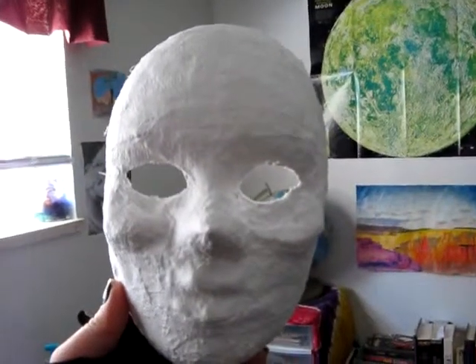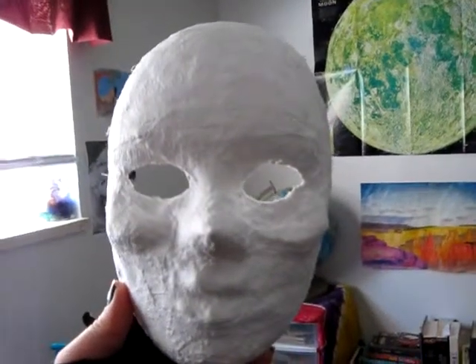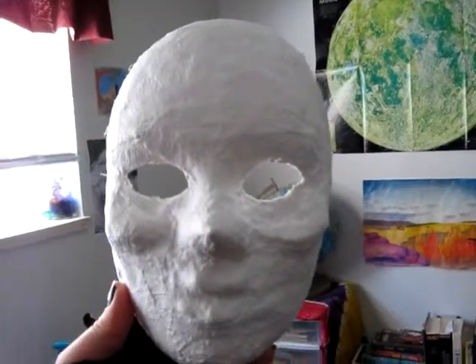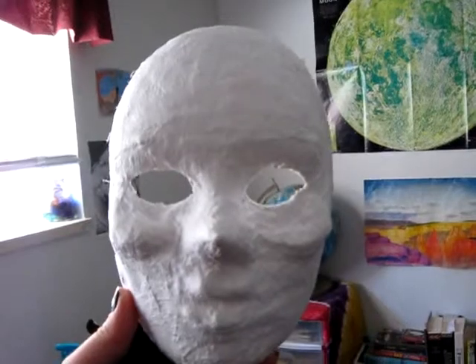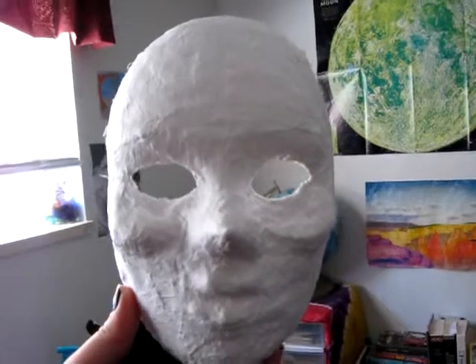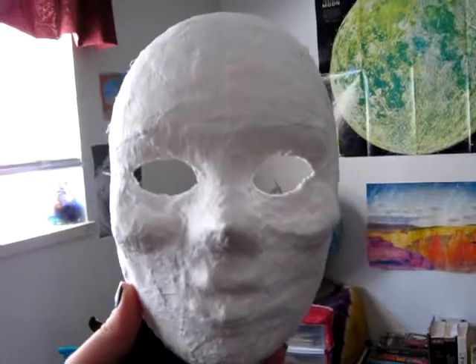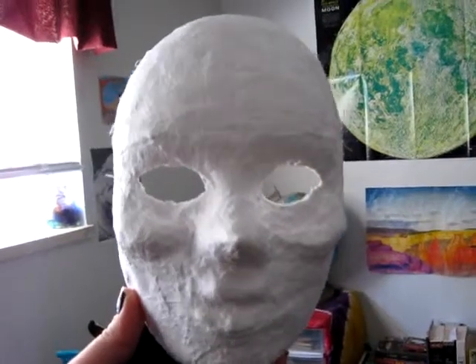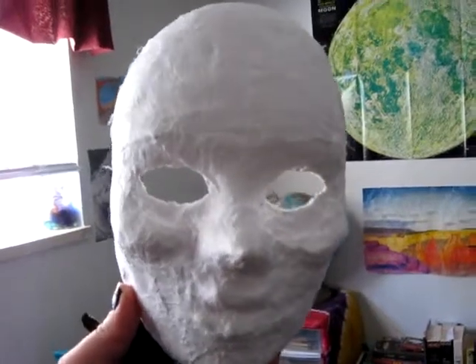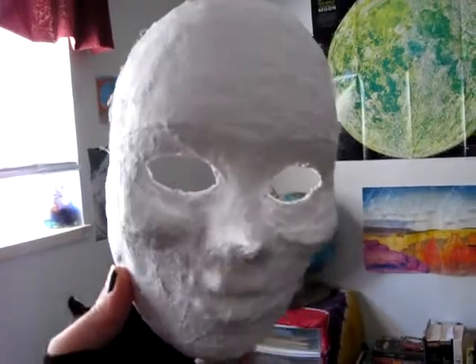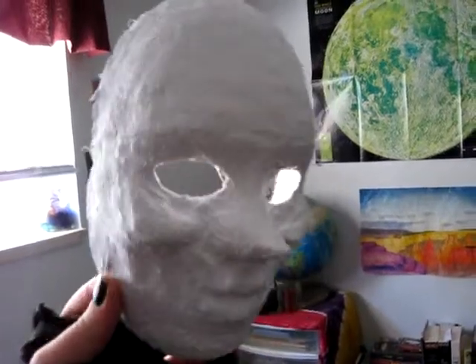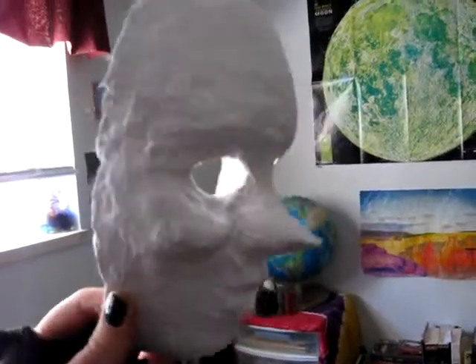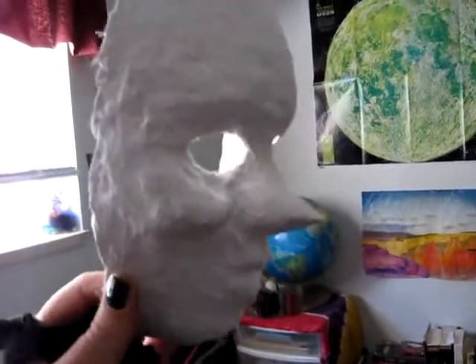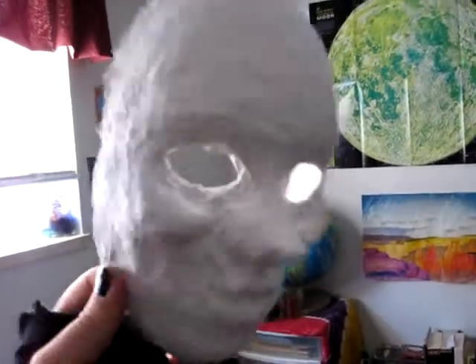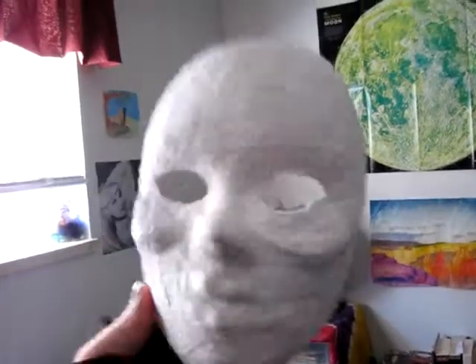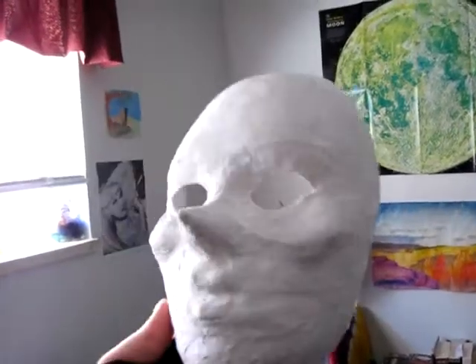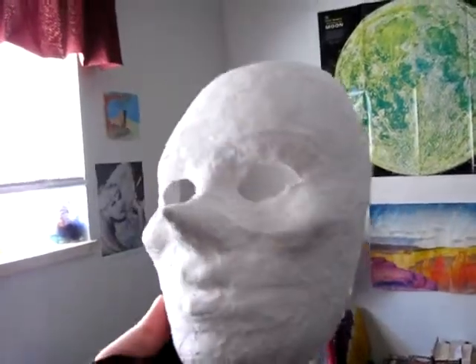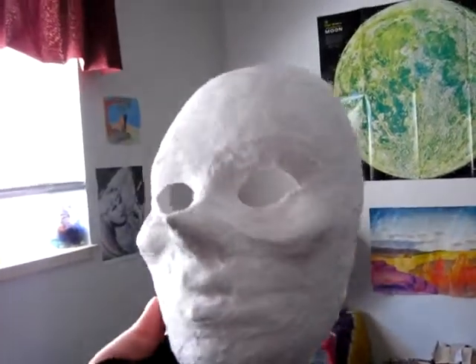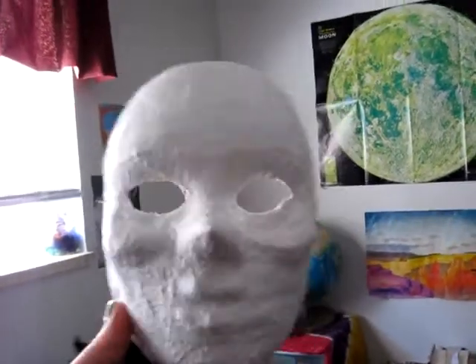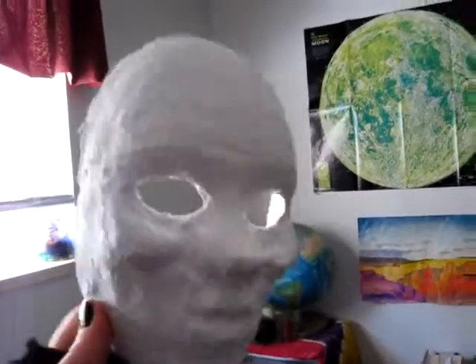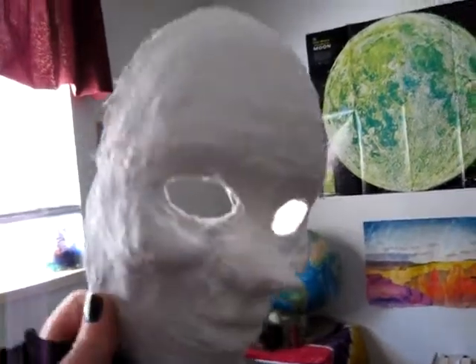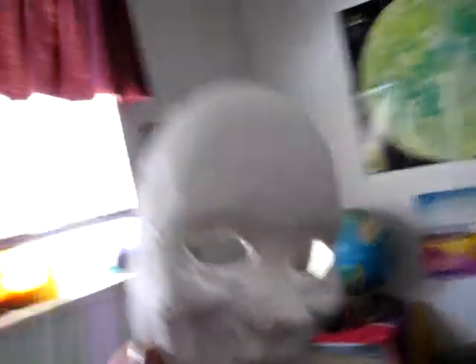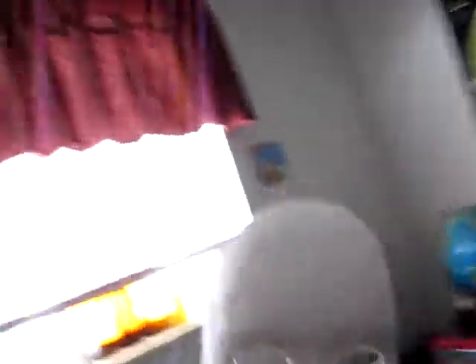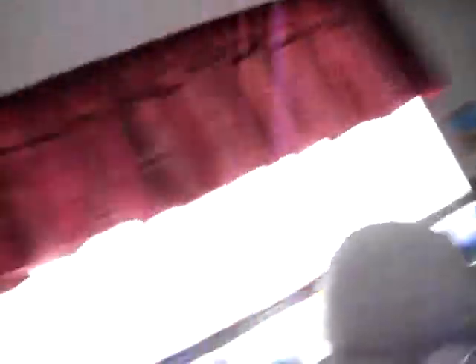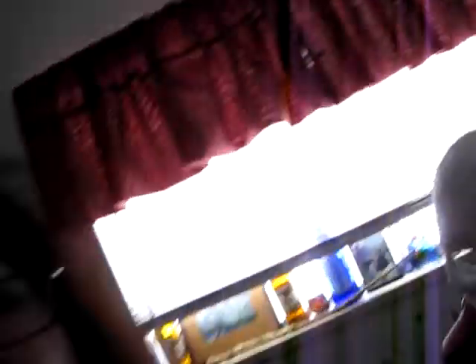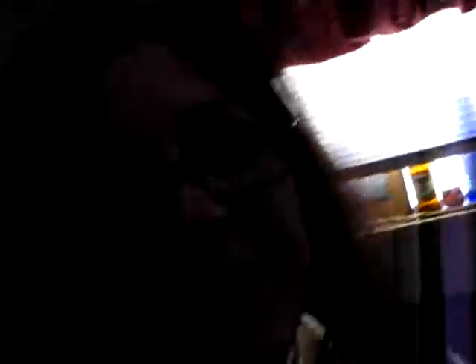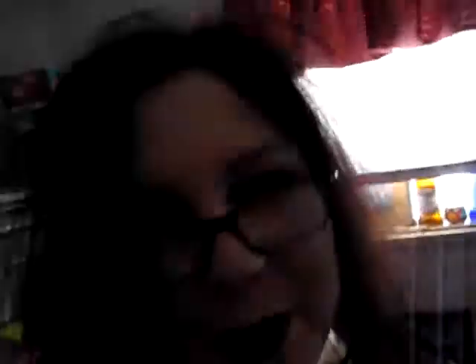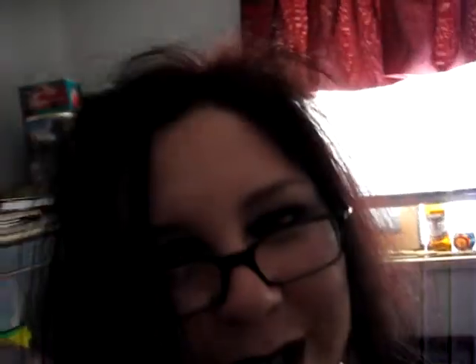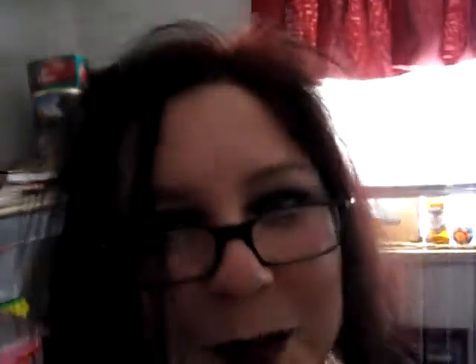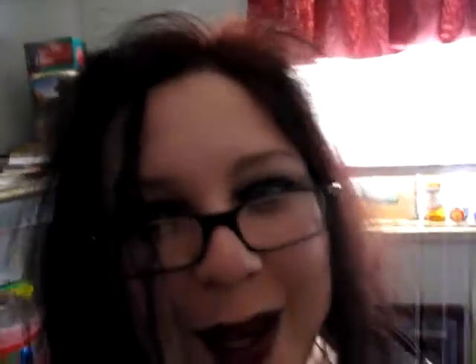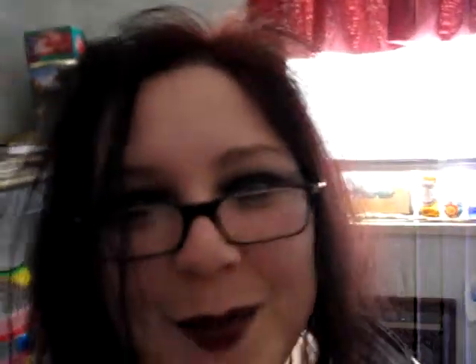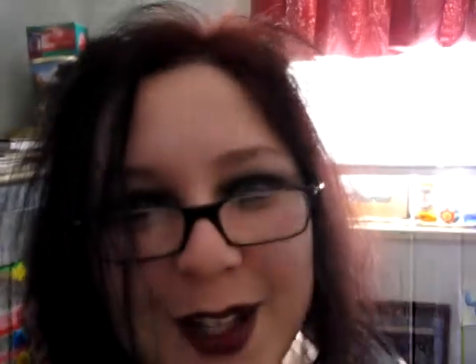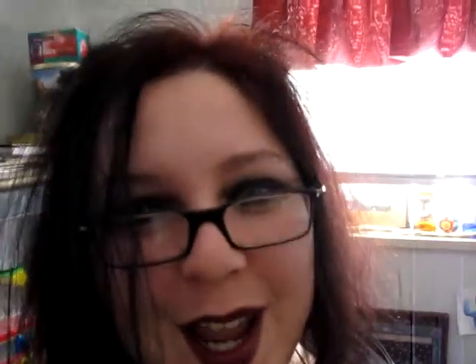Remember this little guy? We're gonna paint him today.